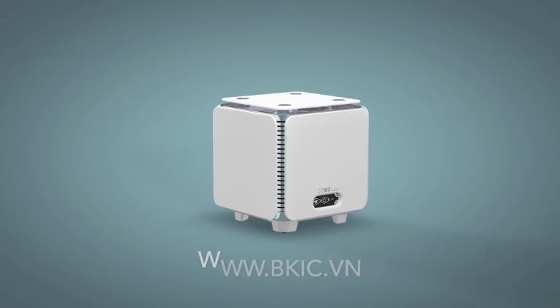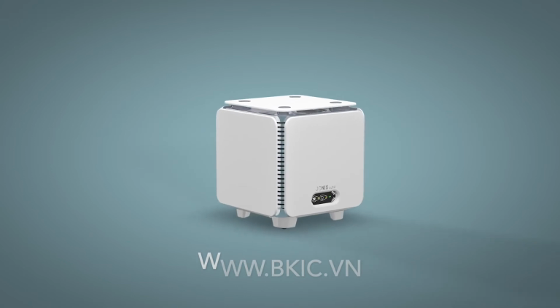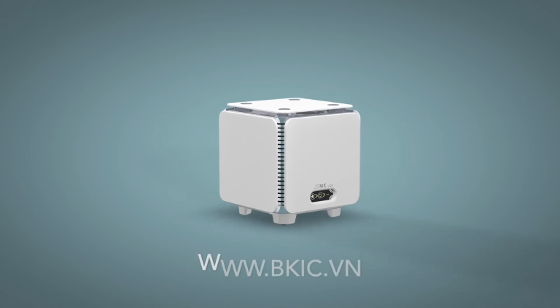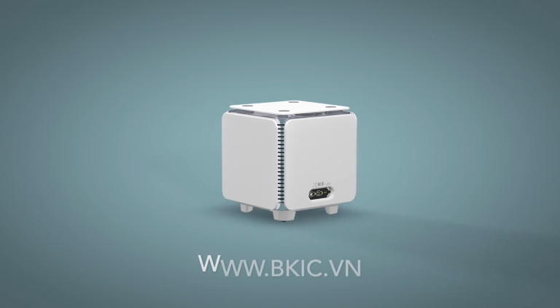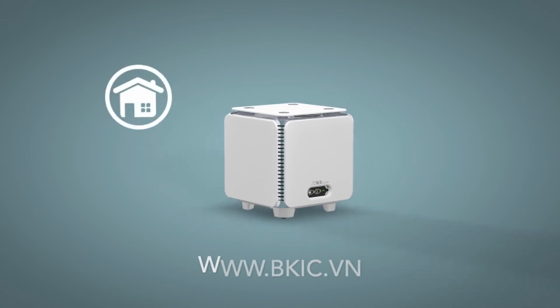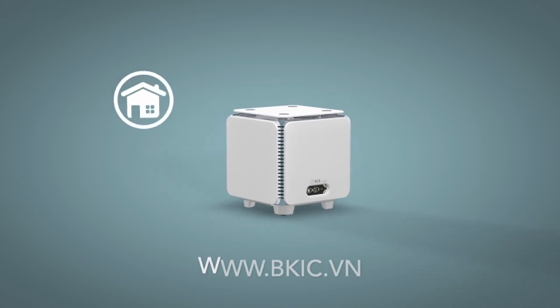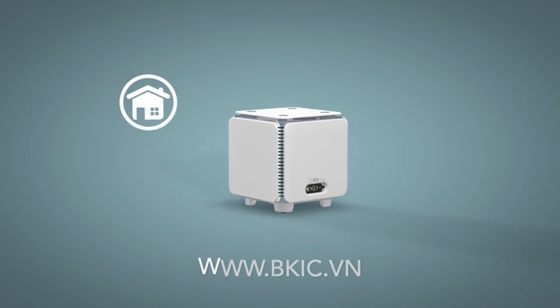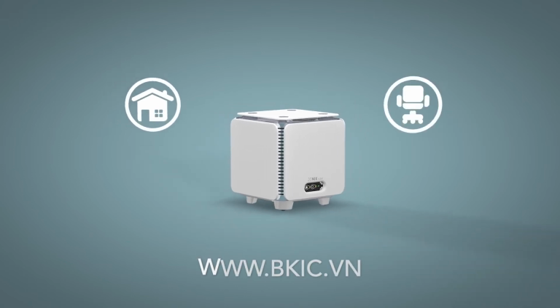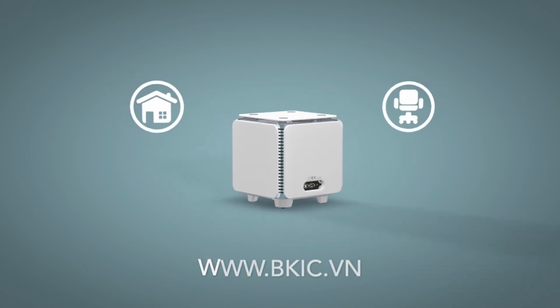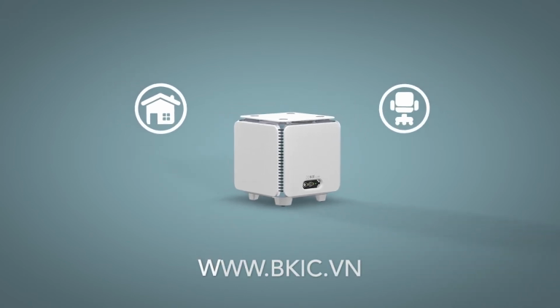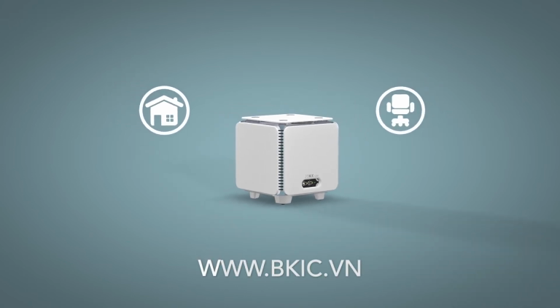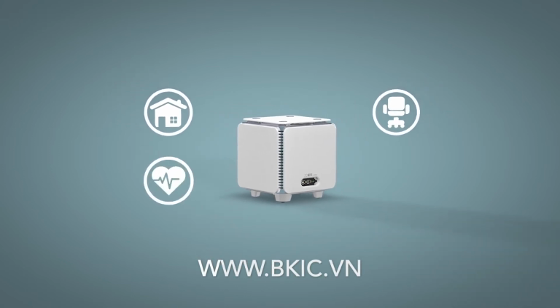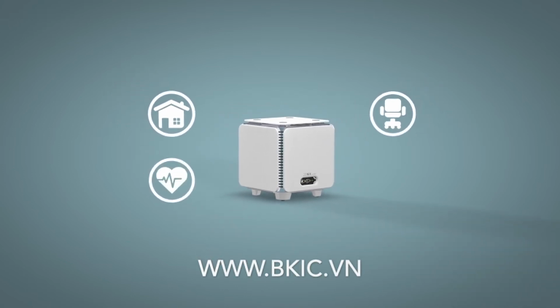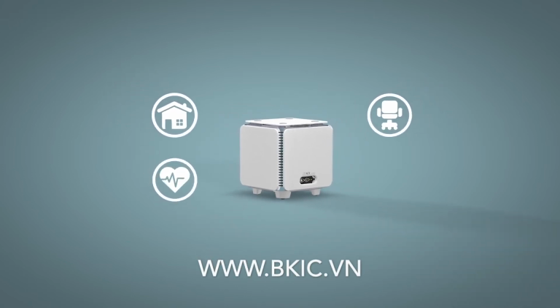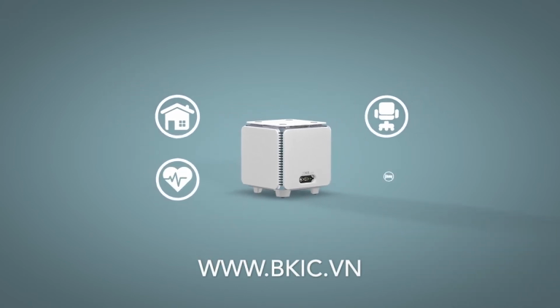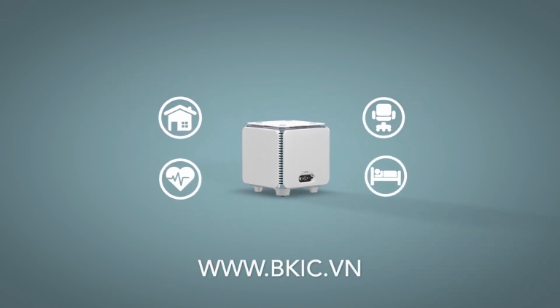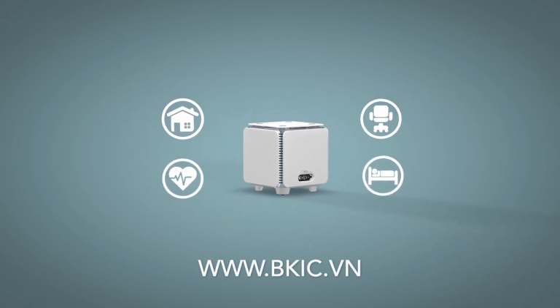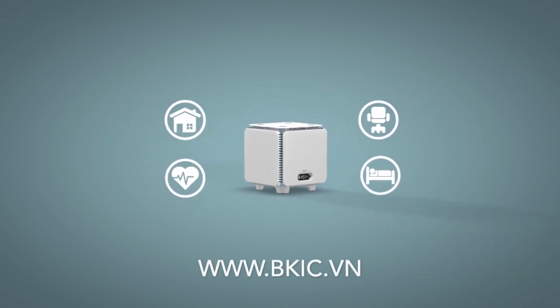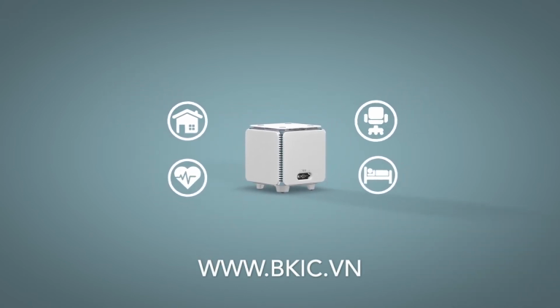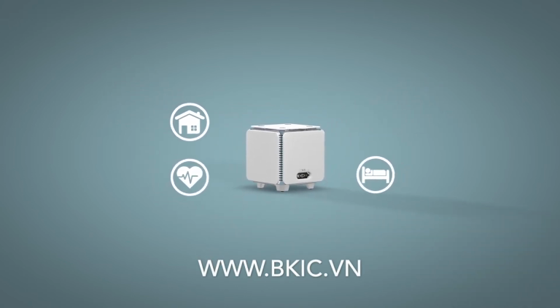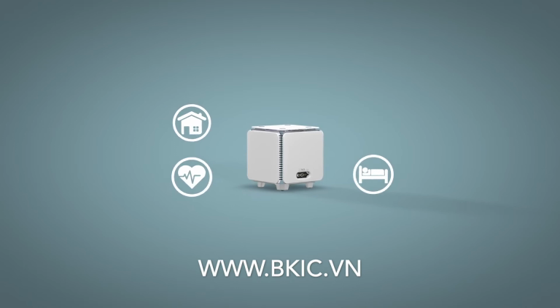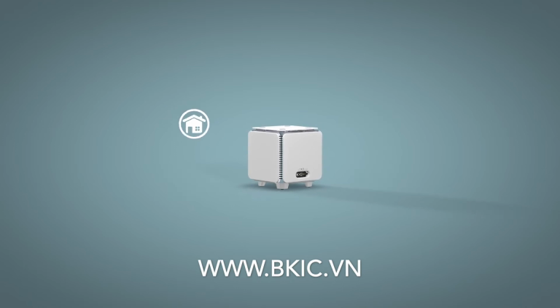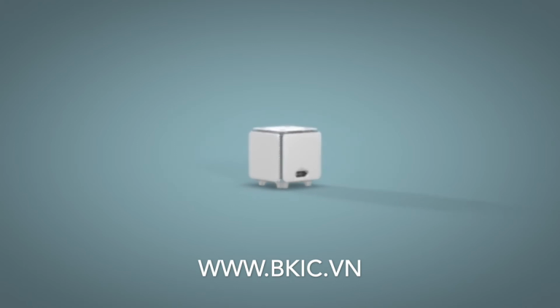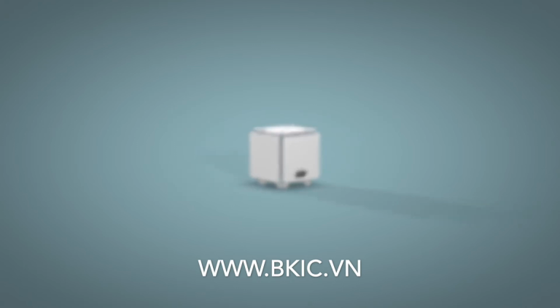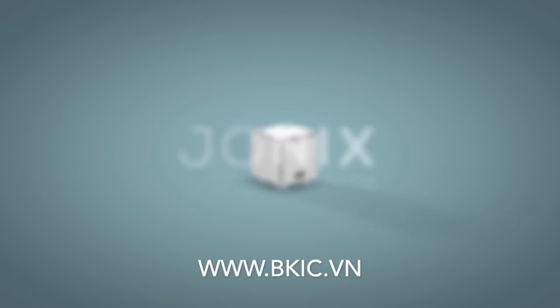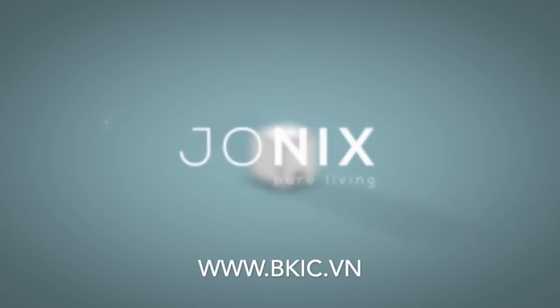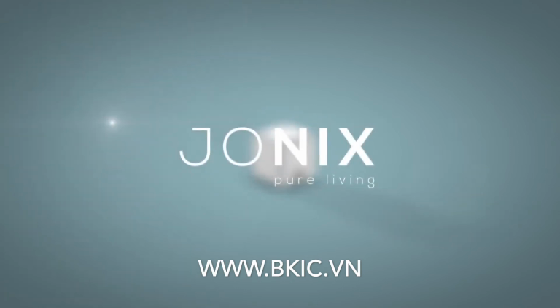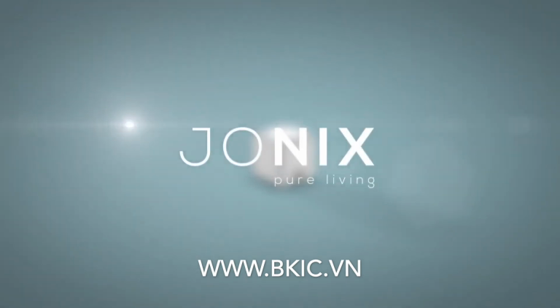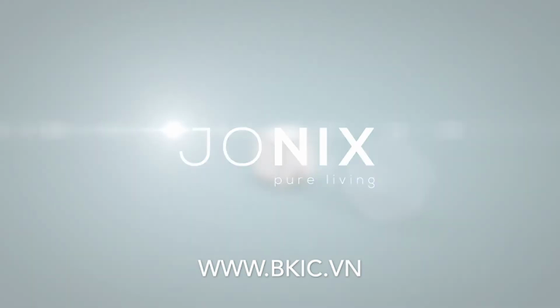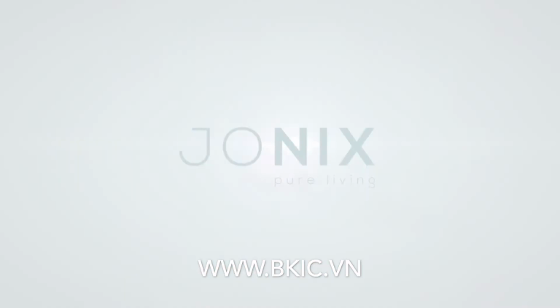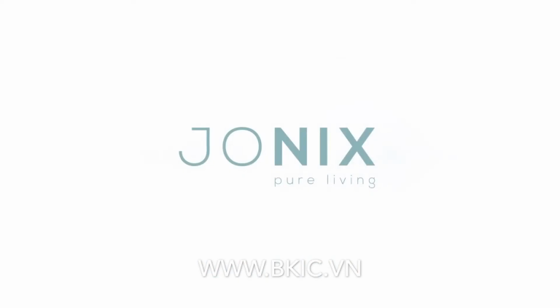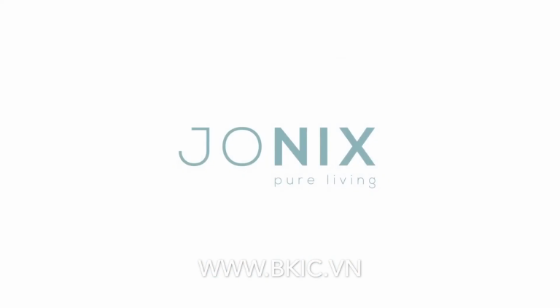Cube is perfect for homes, offices, as well as the medical or hotel industry. Jonix Pure Living.